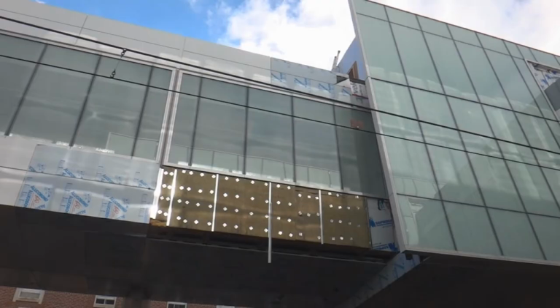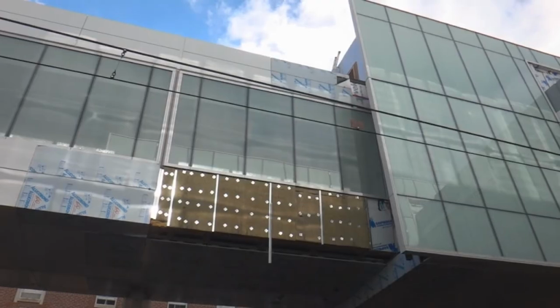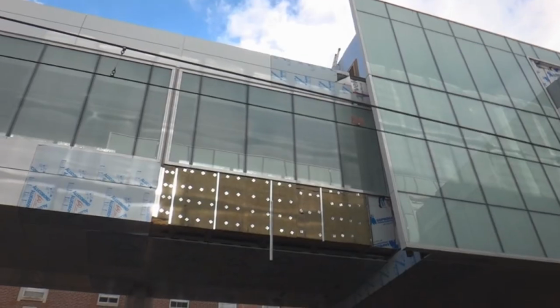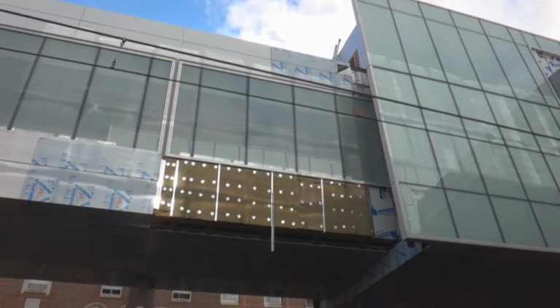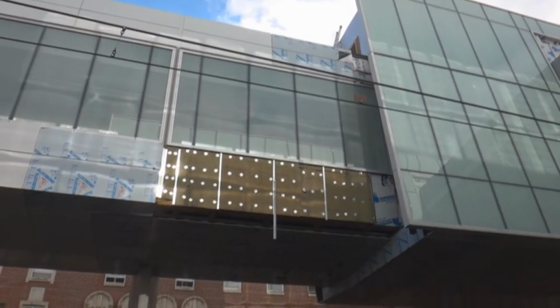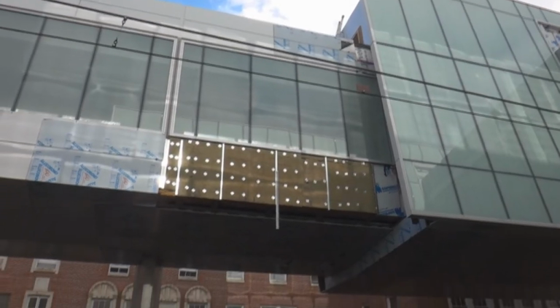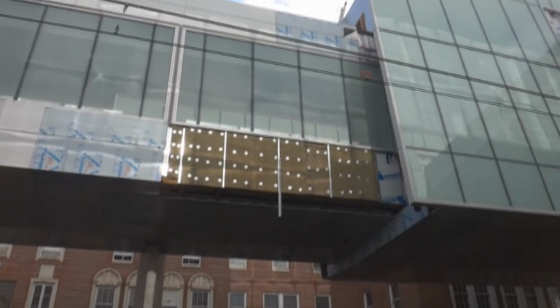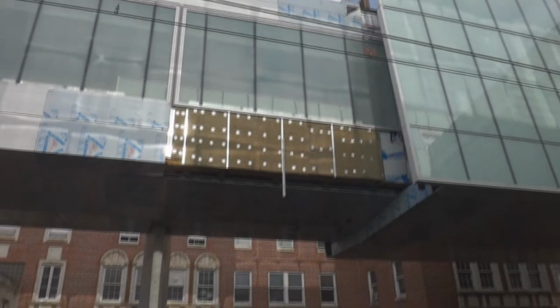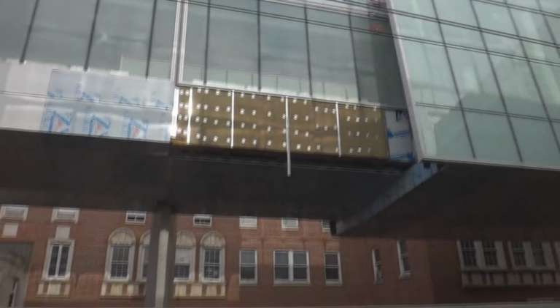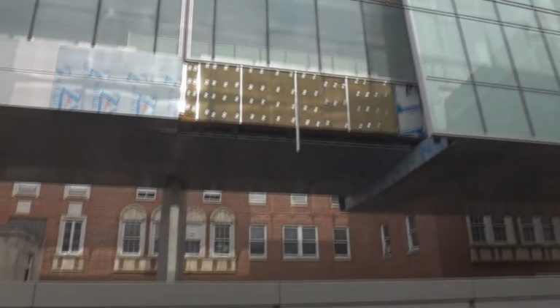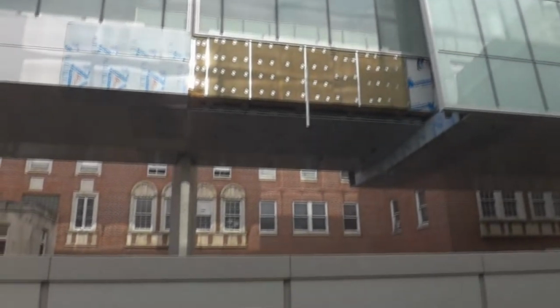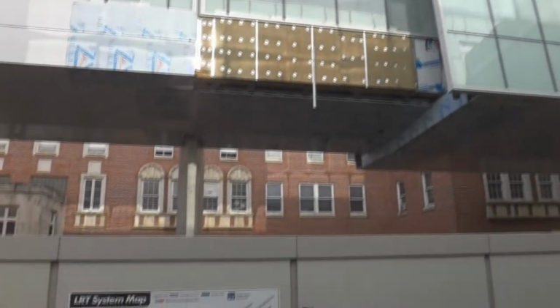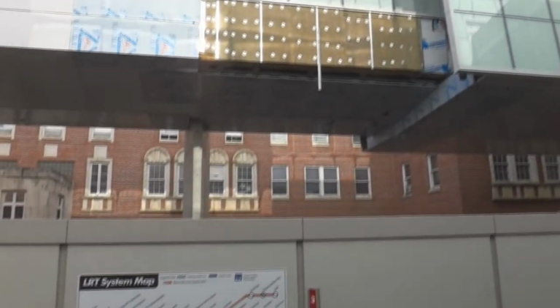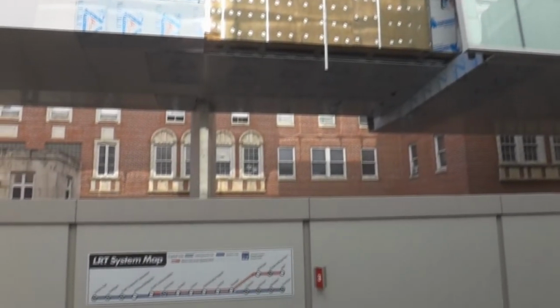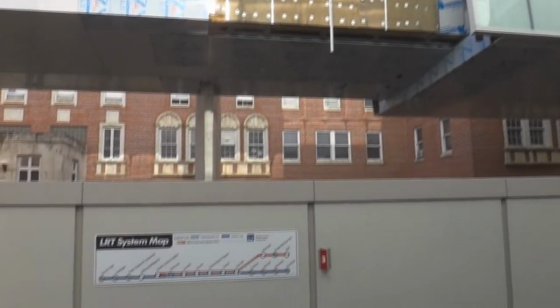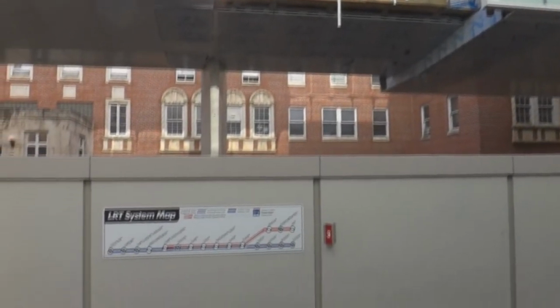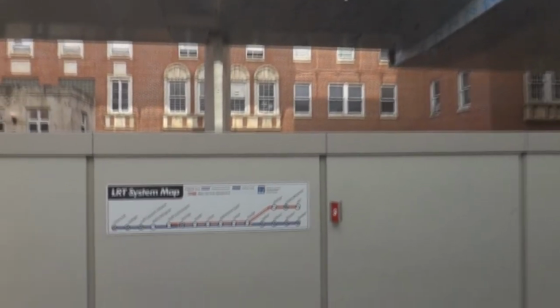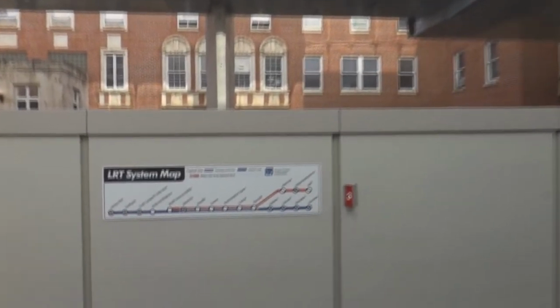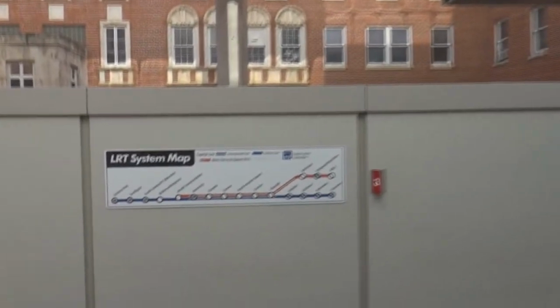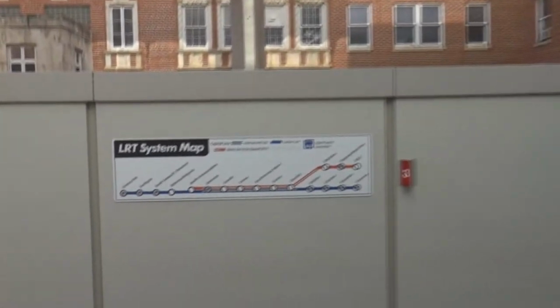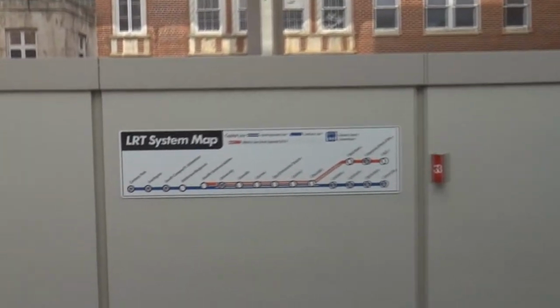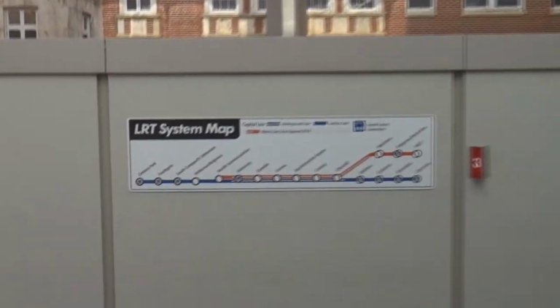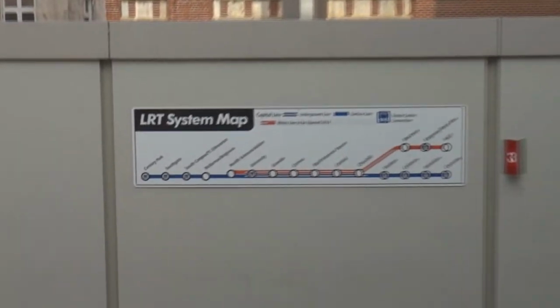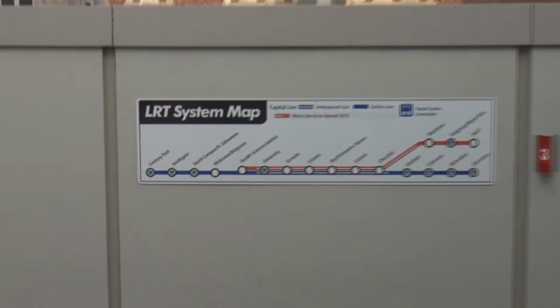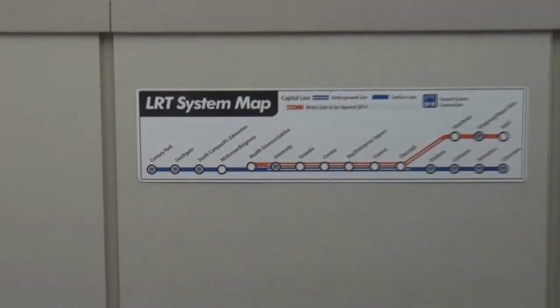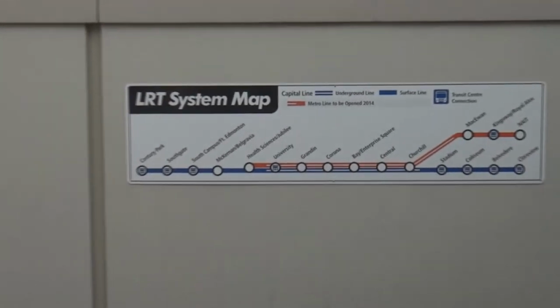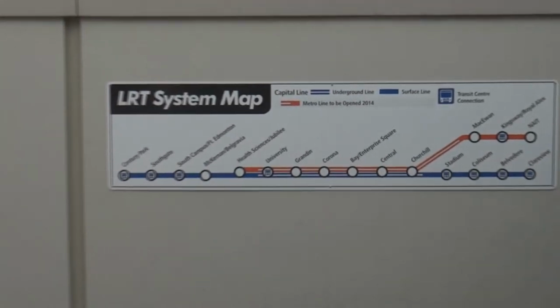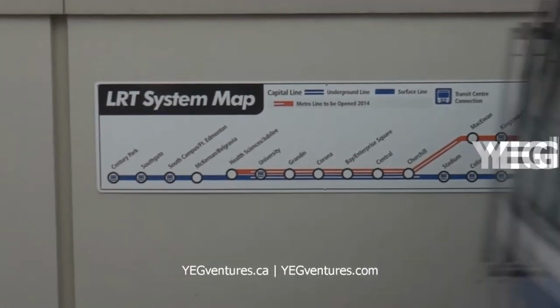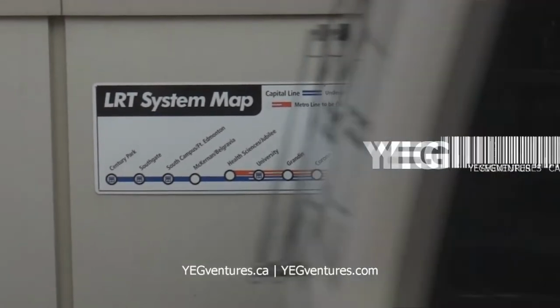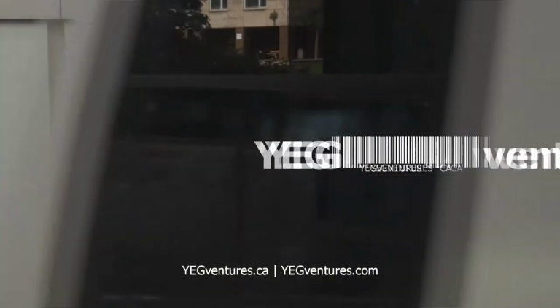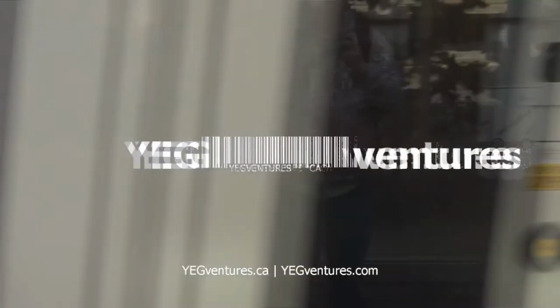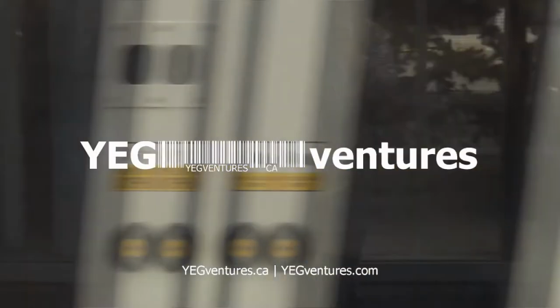In 2014, the station will once again be a terminal station when the Metro LRT line is commissioned.